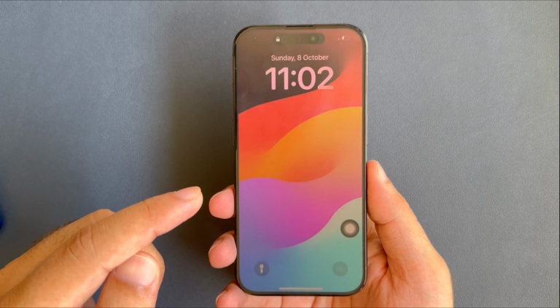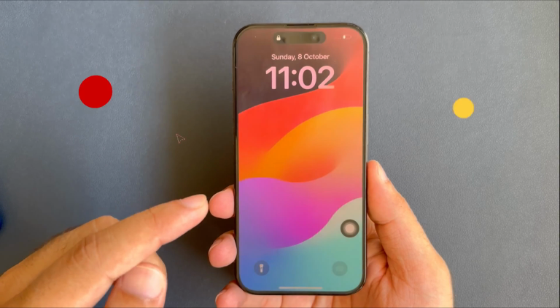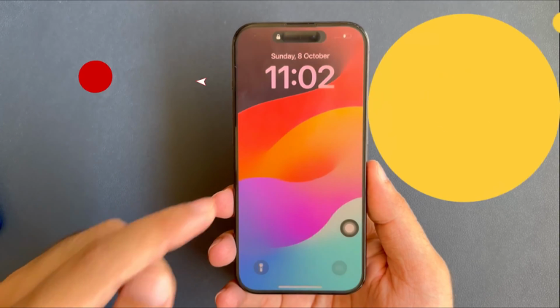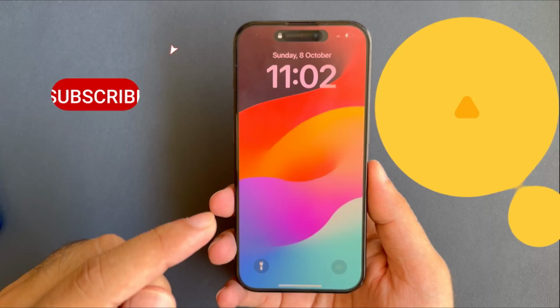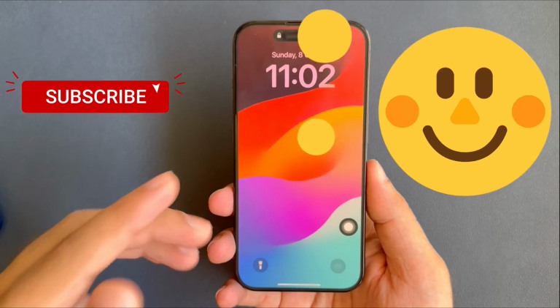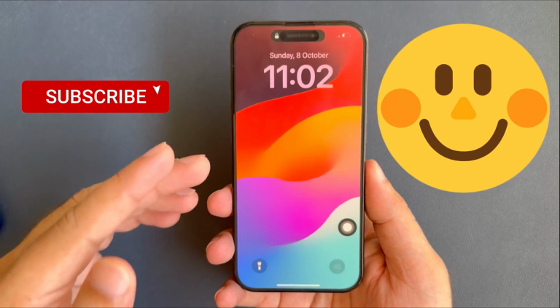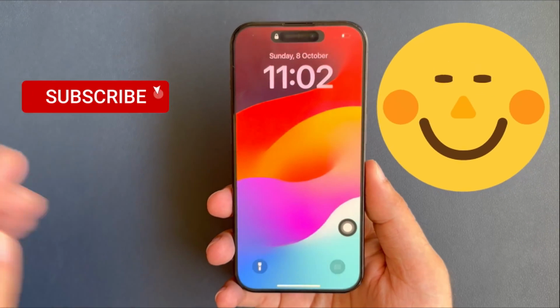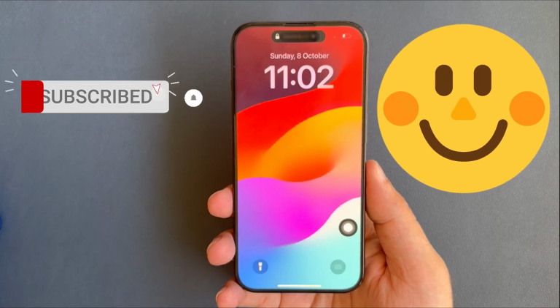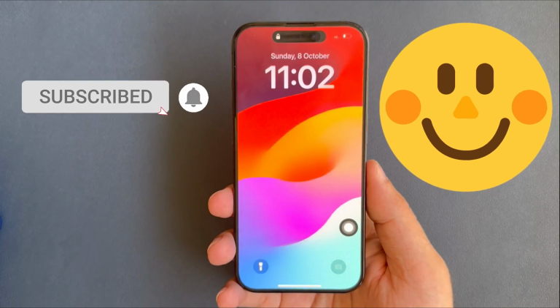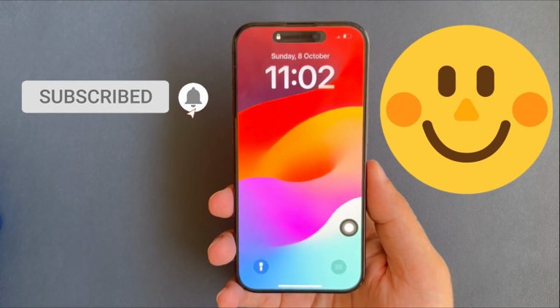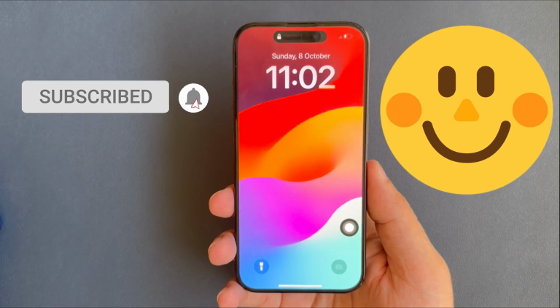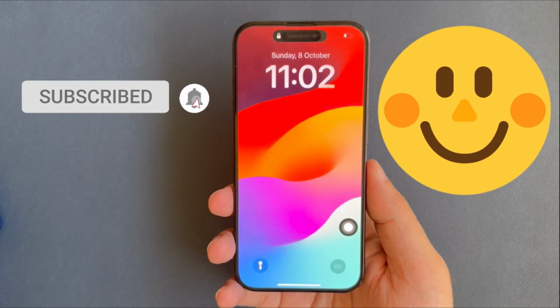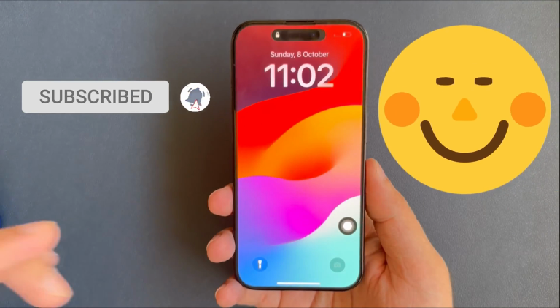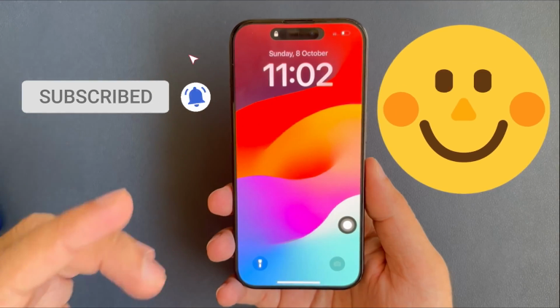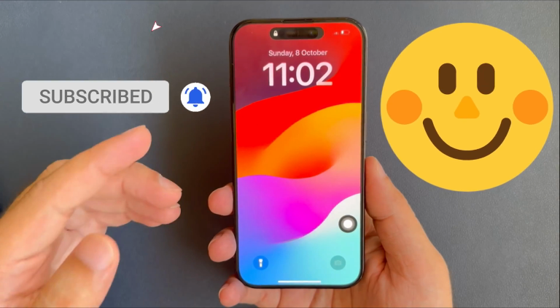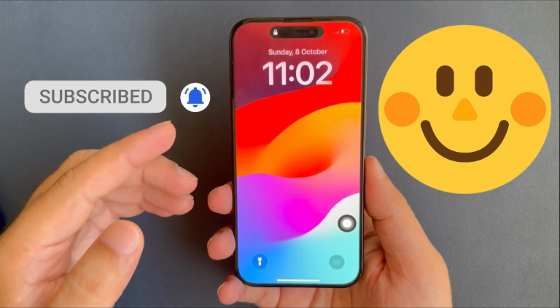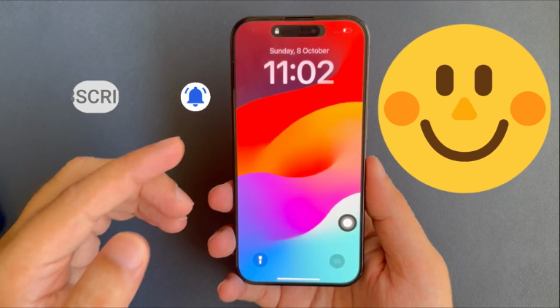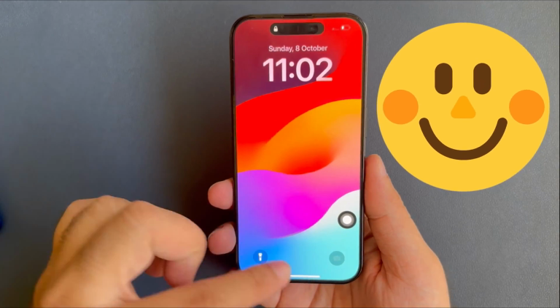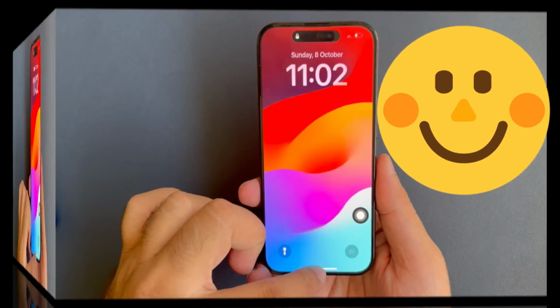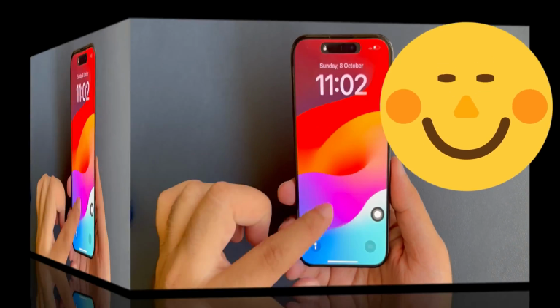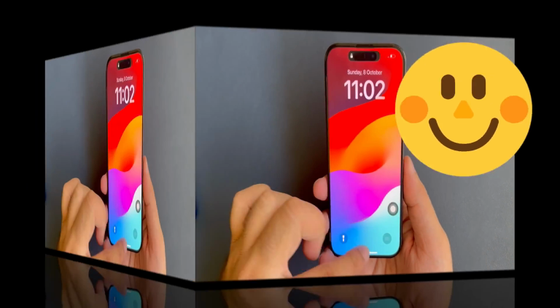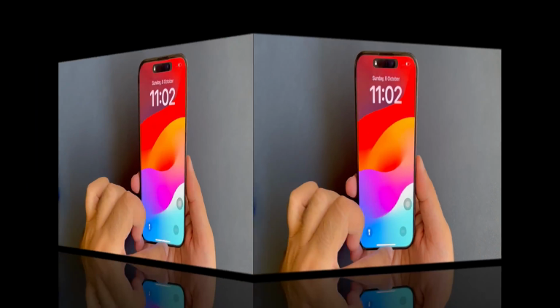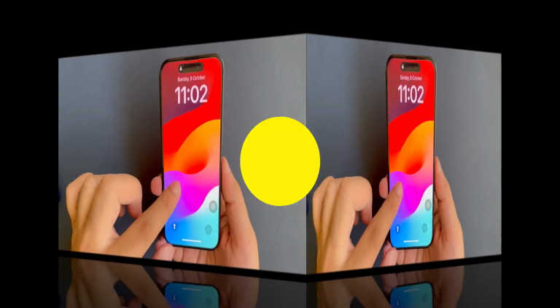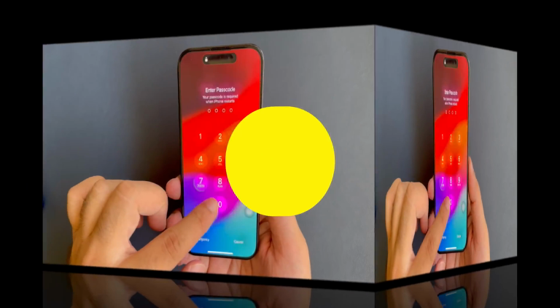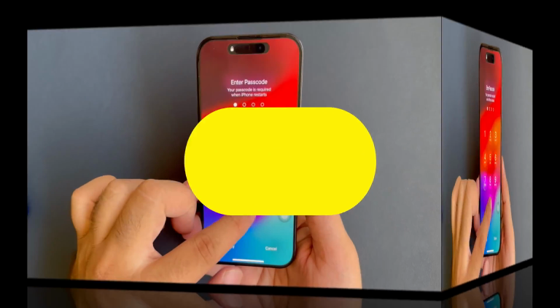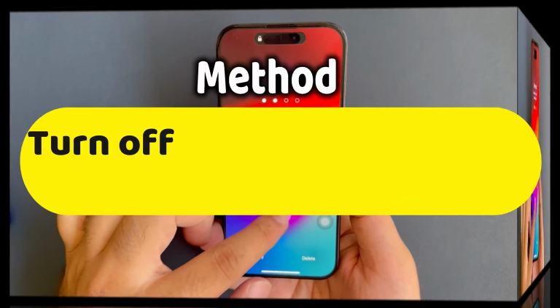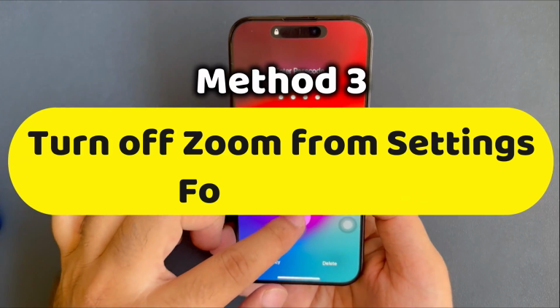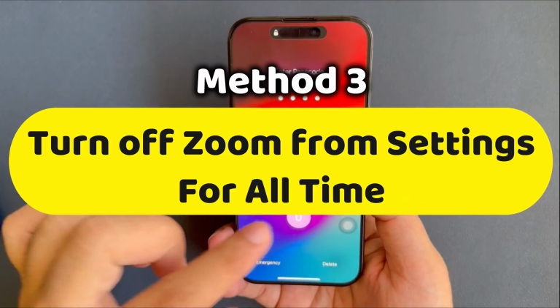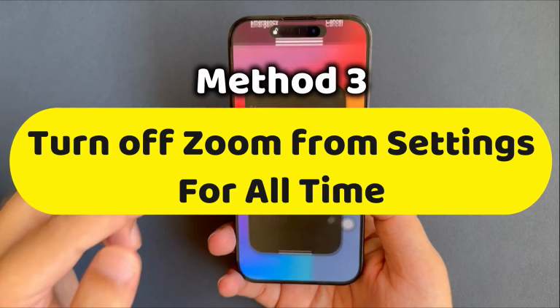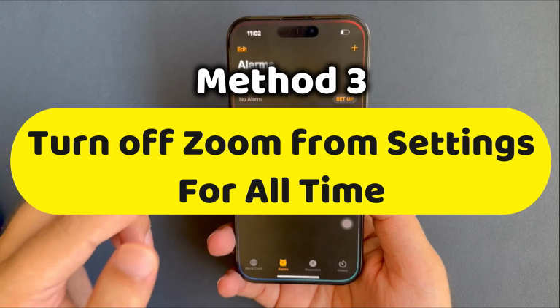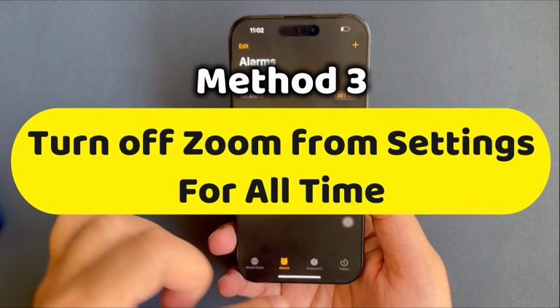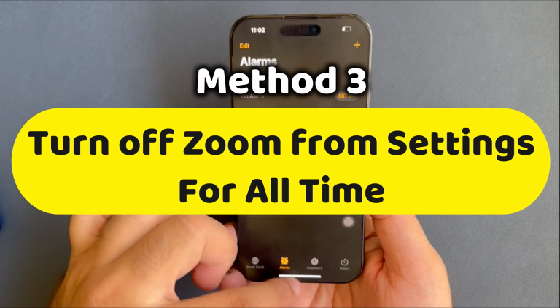Now your iPhone screen looks normal. Don't forget to turn off the zoom feature from the settings app so it doesn't happen in the future.